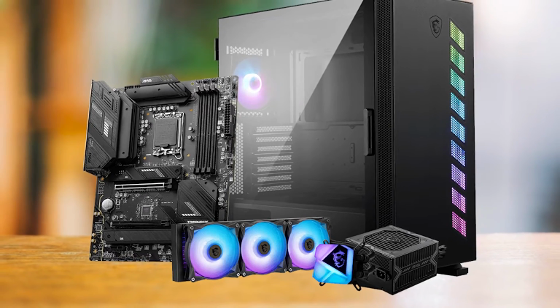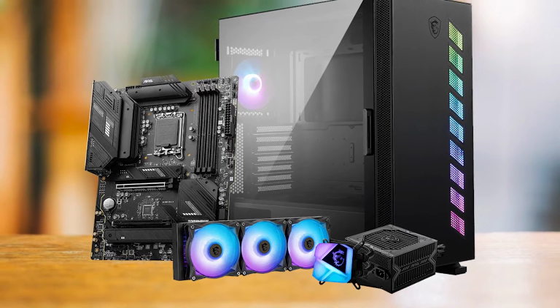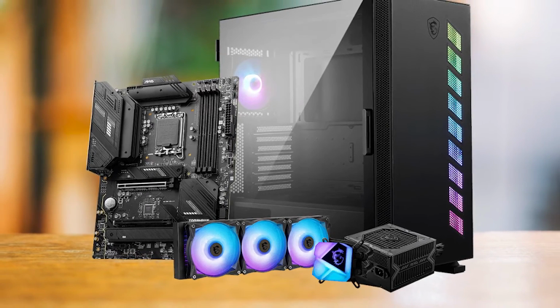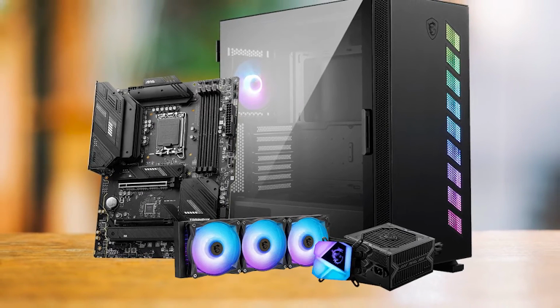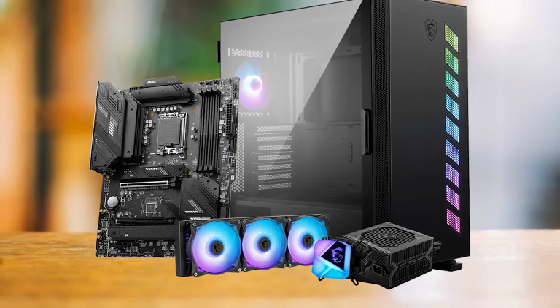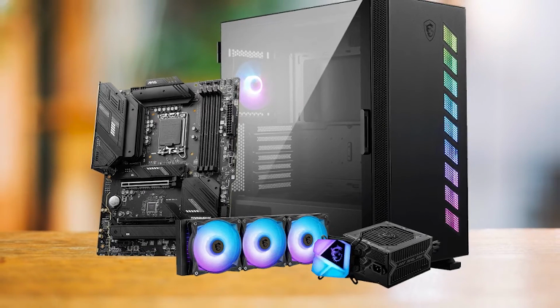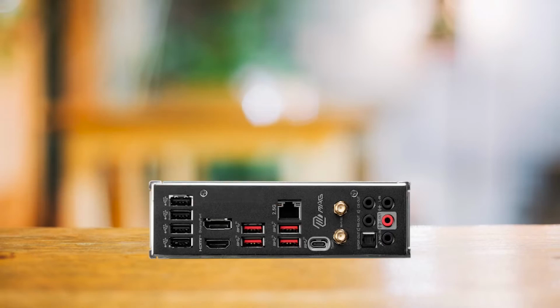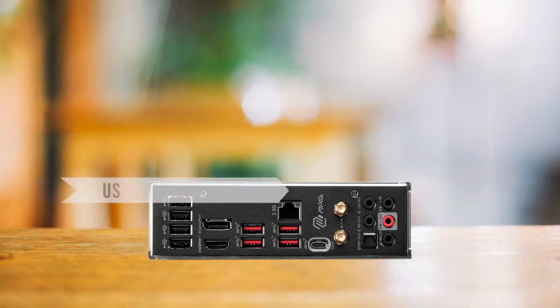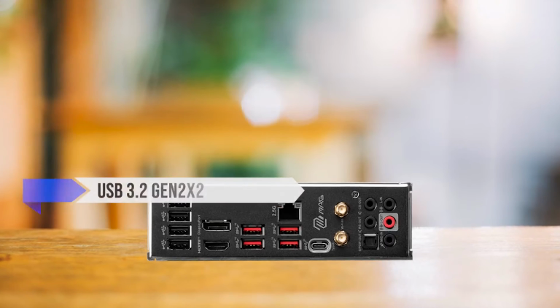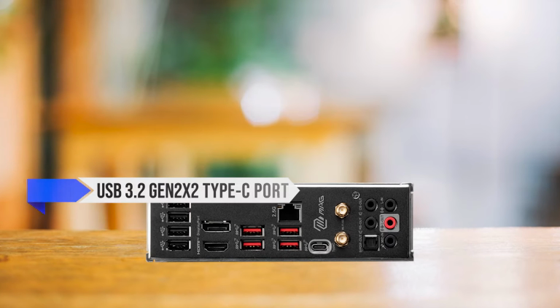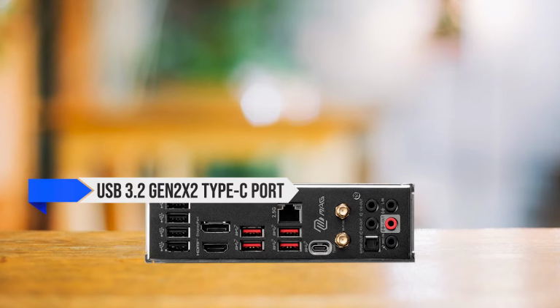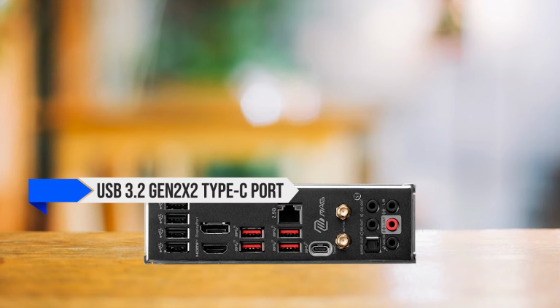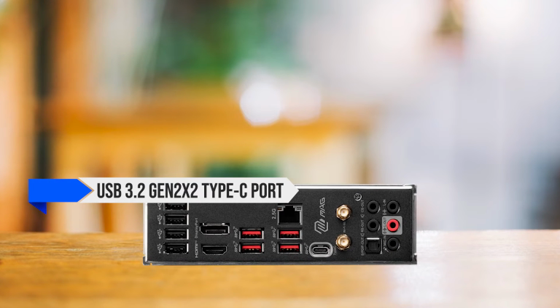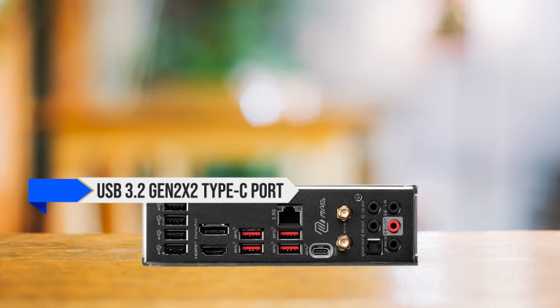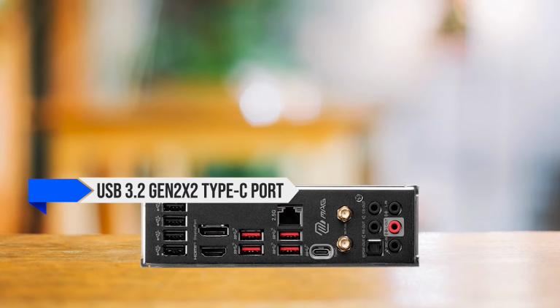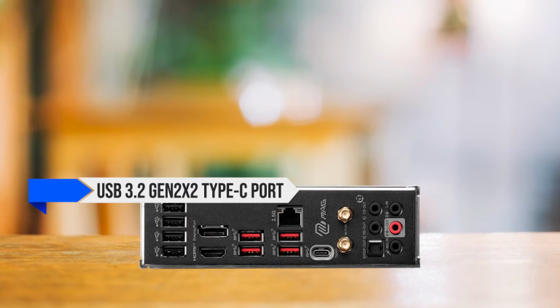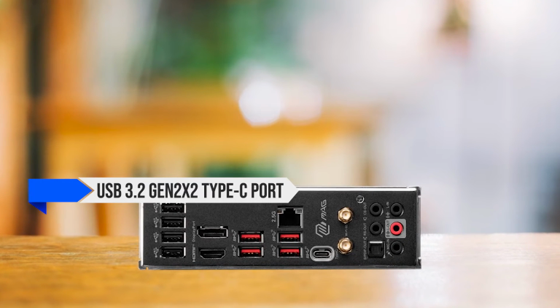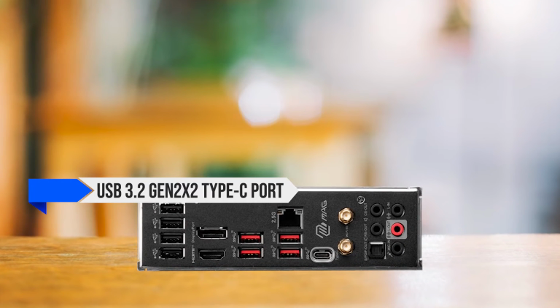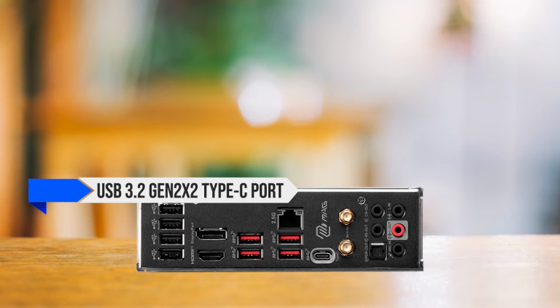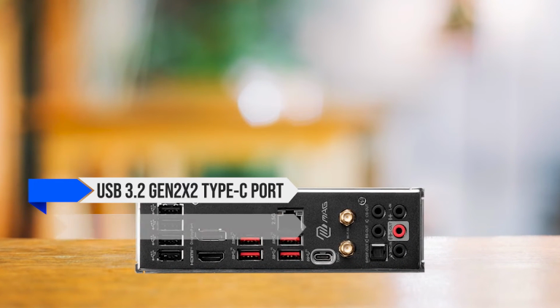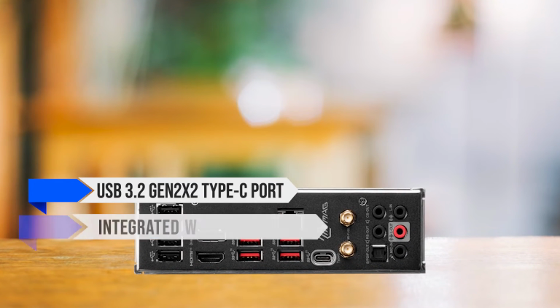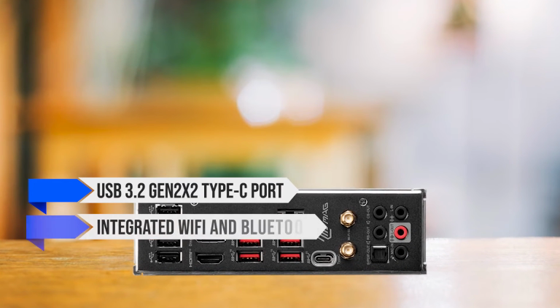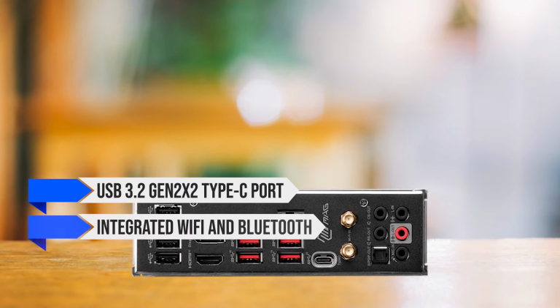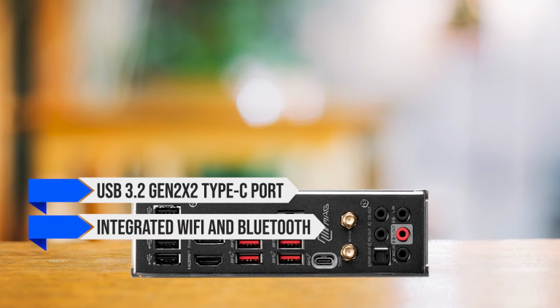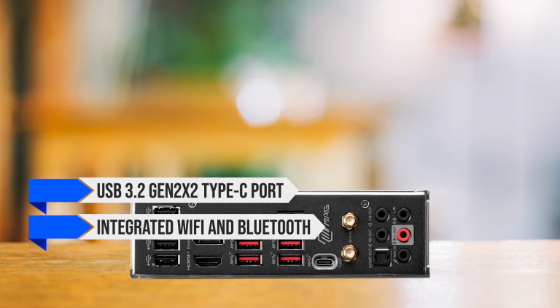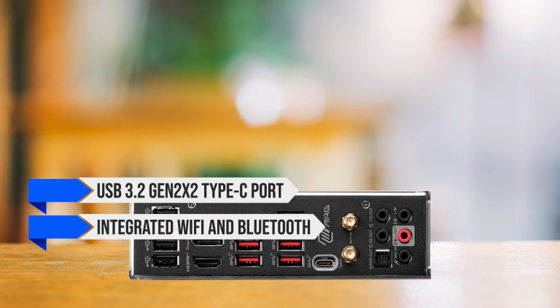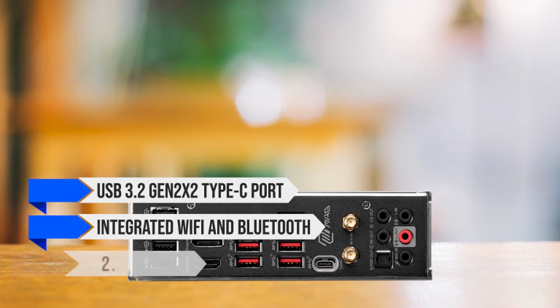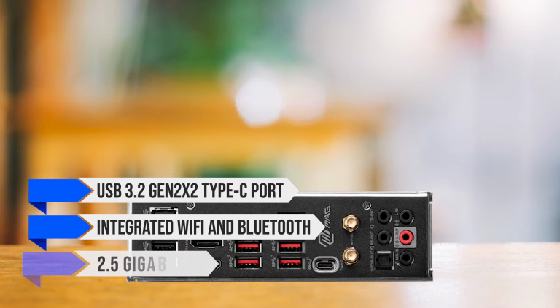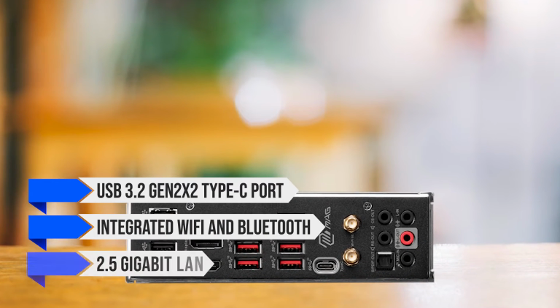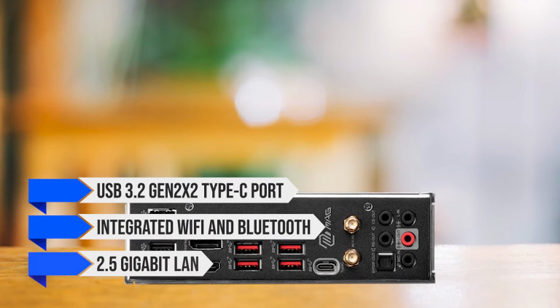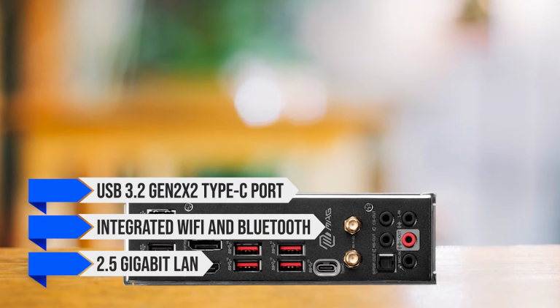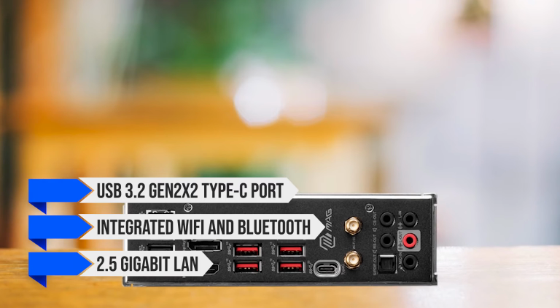The rear I/O is generous, including a USB 3.2 Gen 2x2 Type-C port, integrated Wi-Fi and Bluetooth, and 2.5GB LAN.